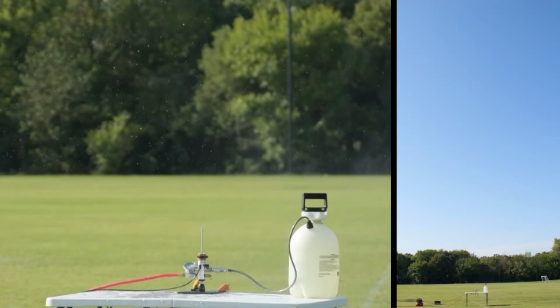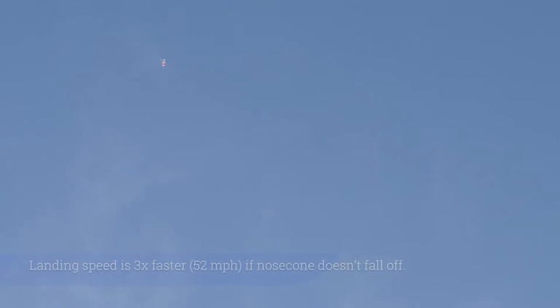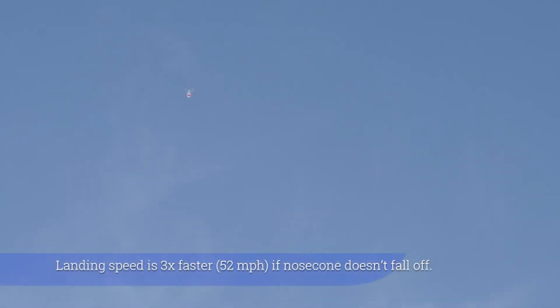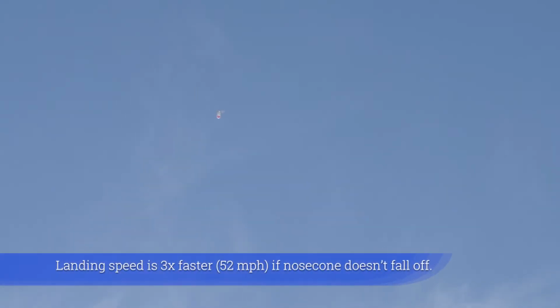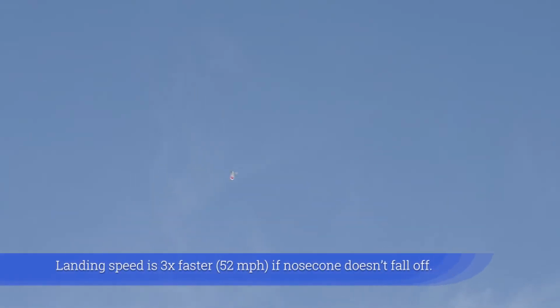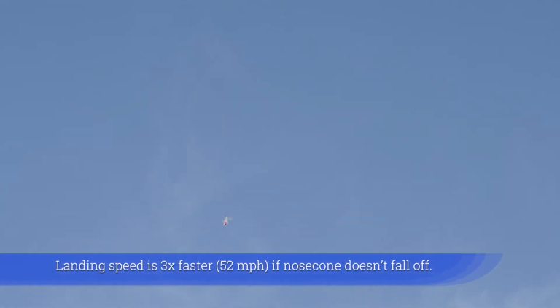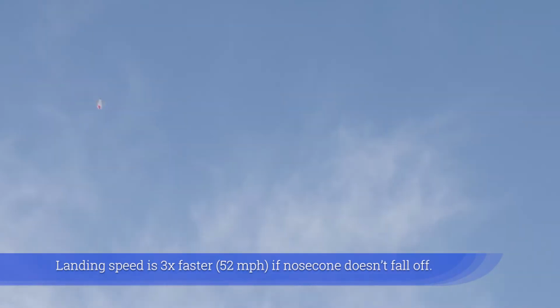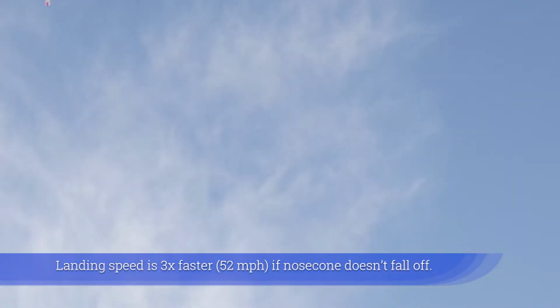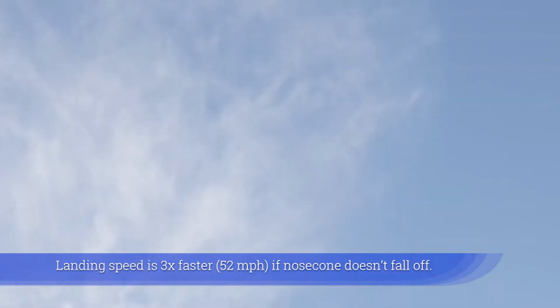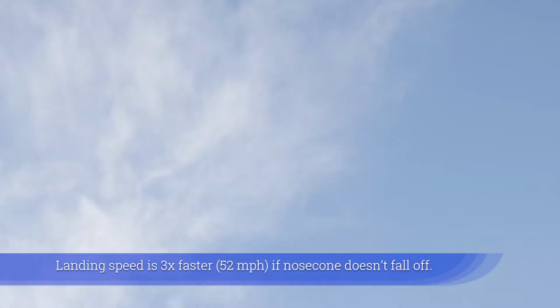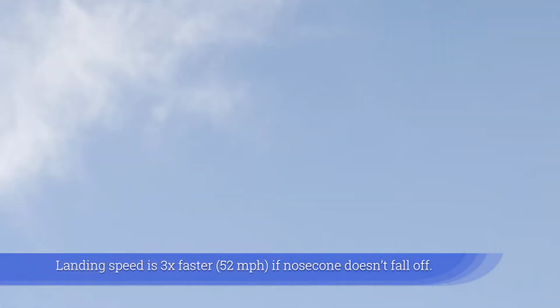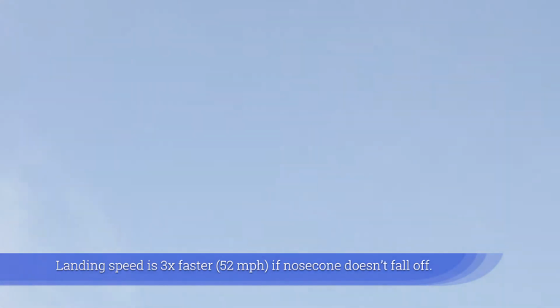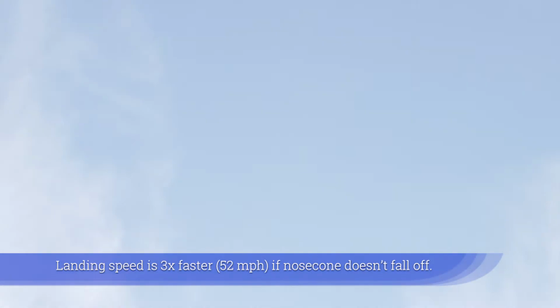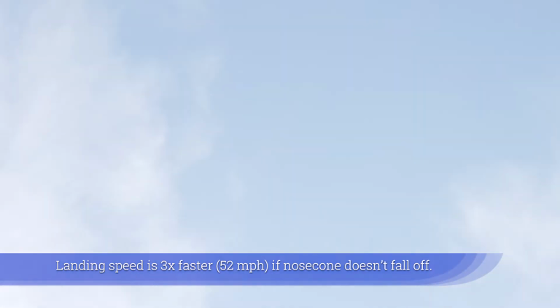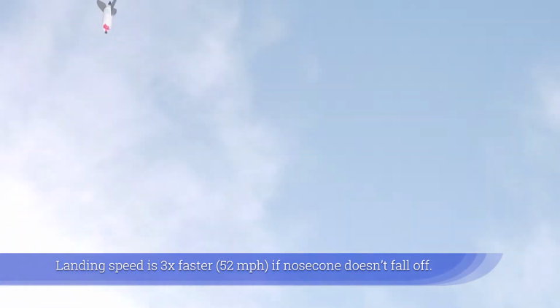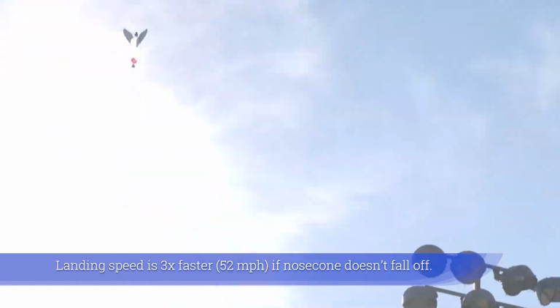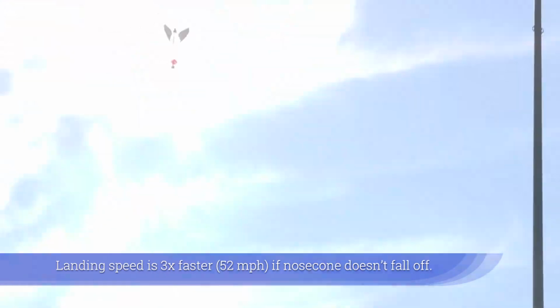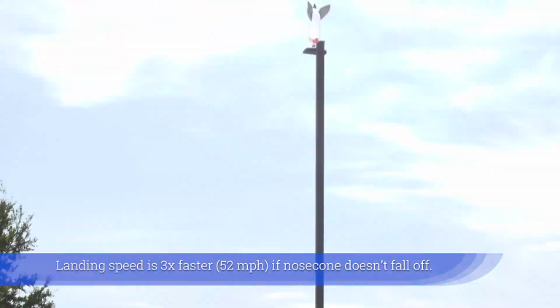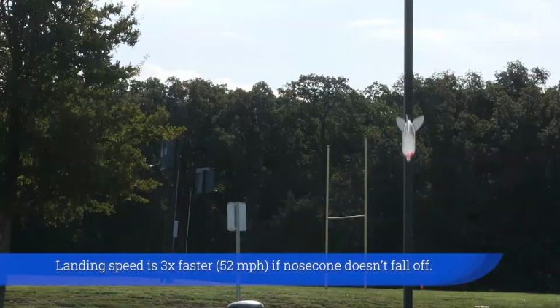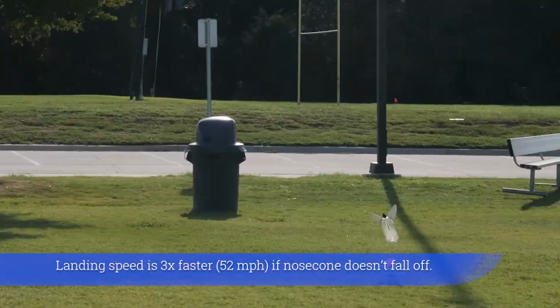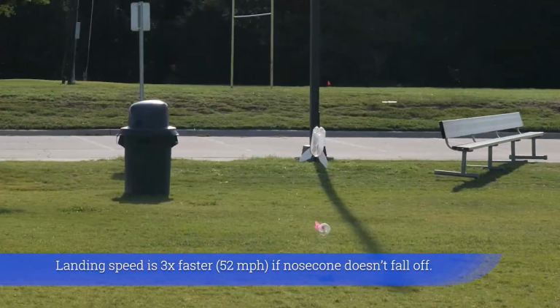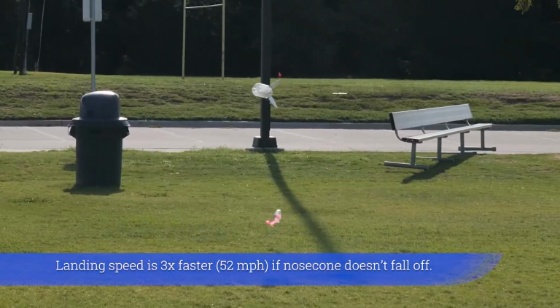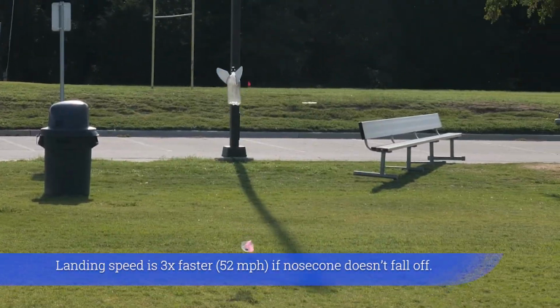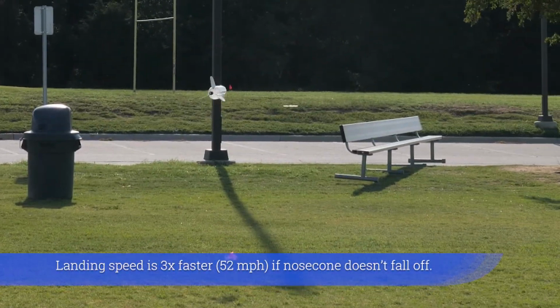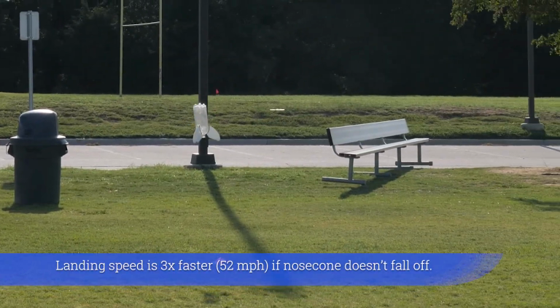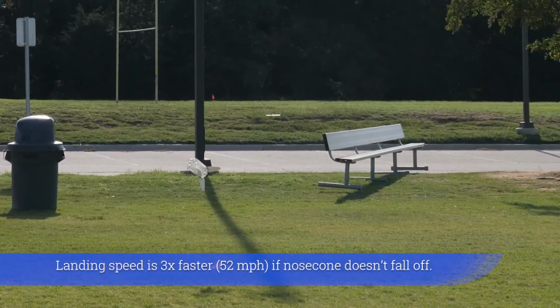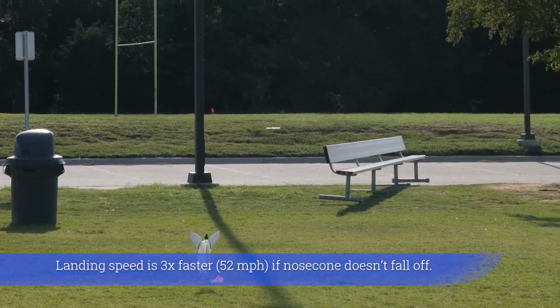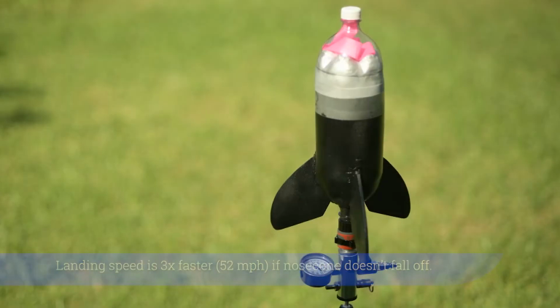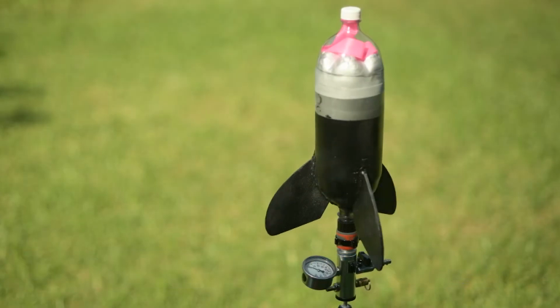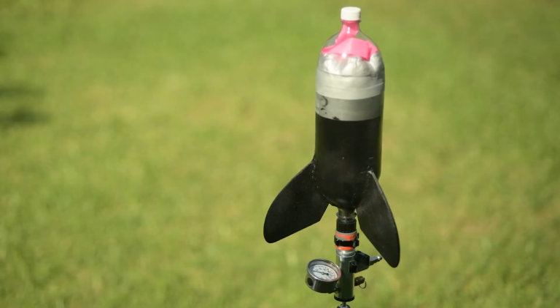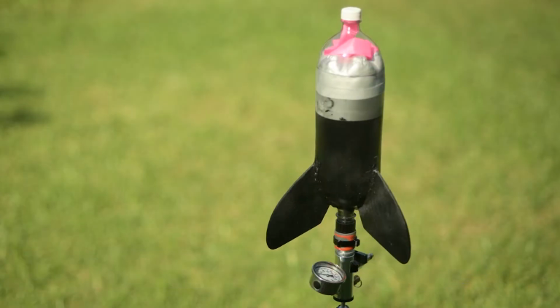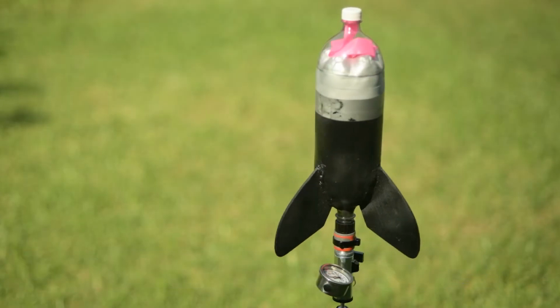Landing speed is three times faster — 52 miles per hour — if the nose cone doesn't fall off.